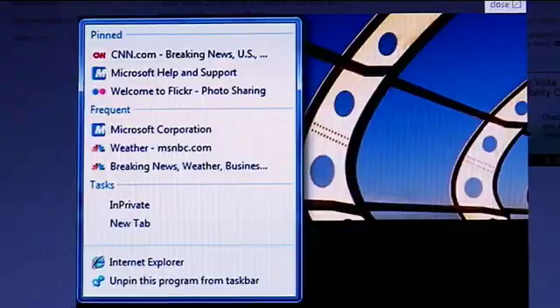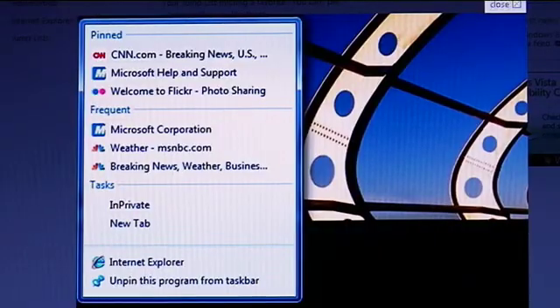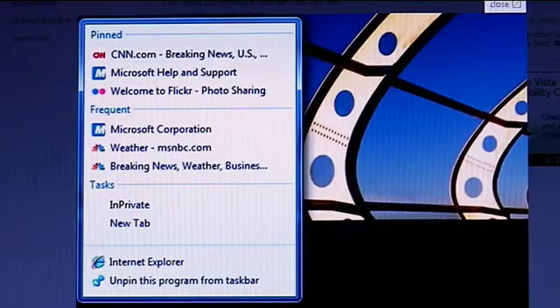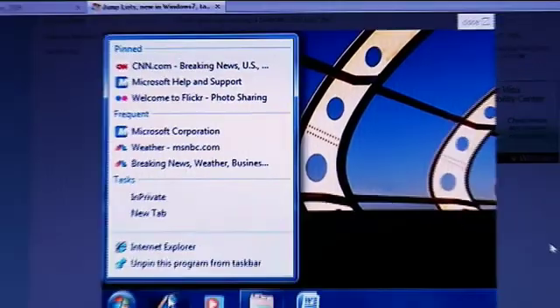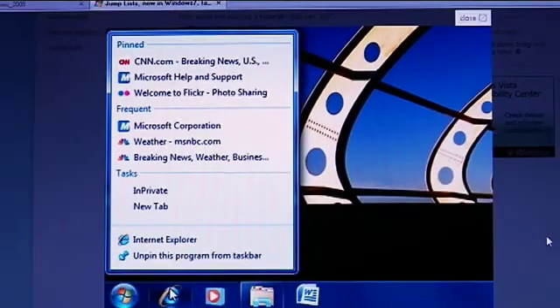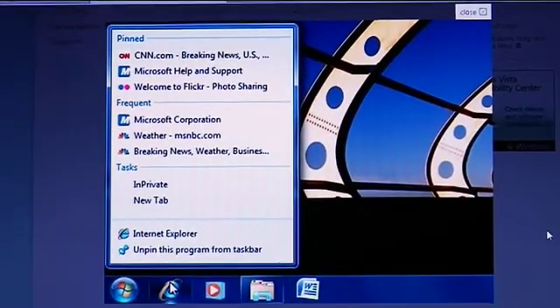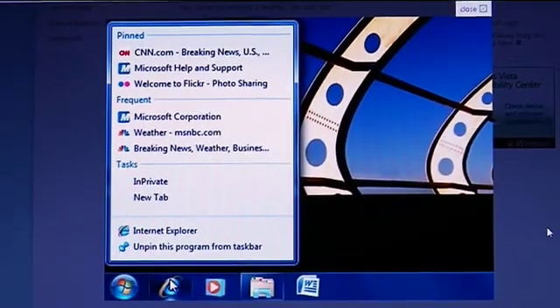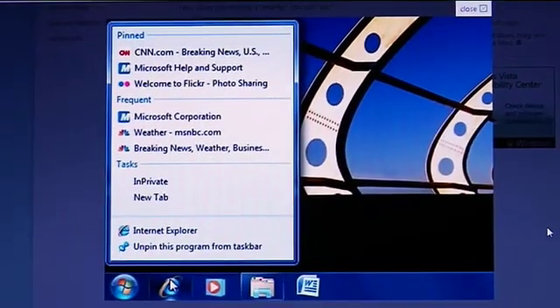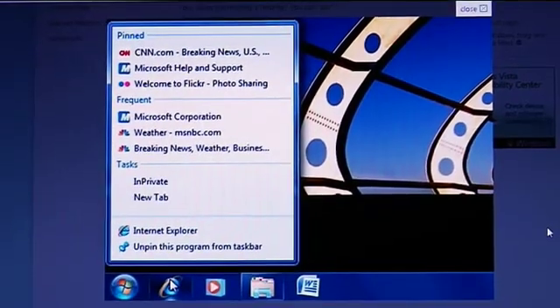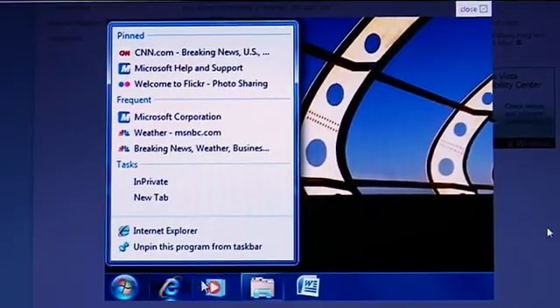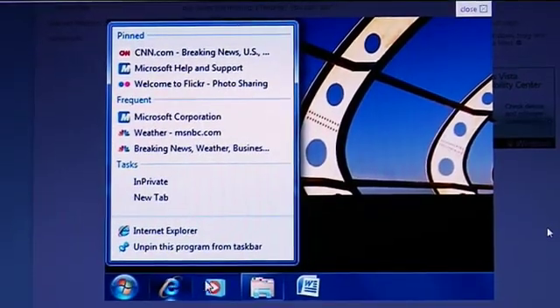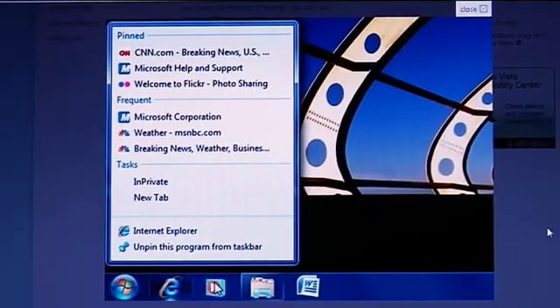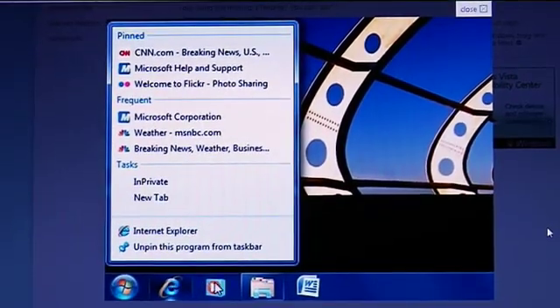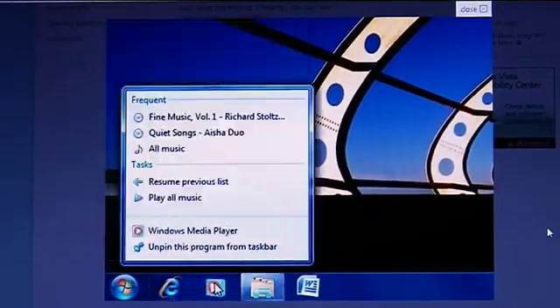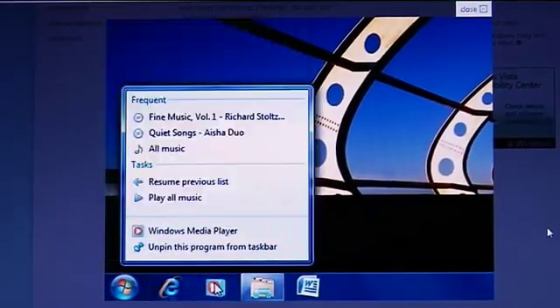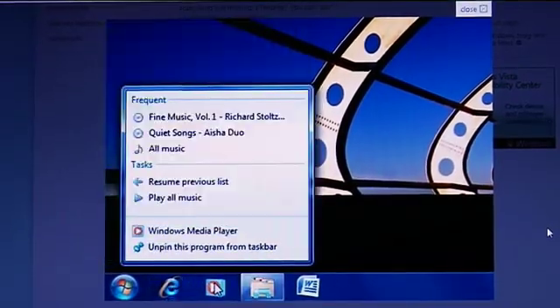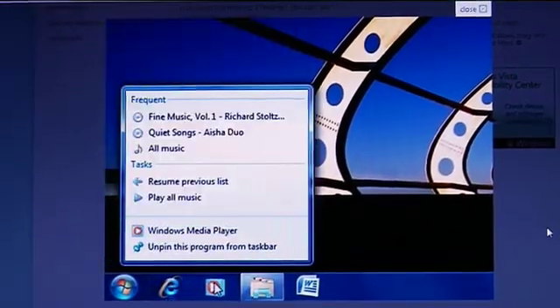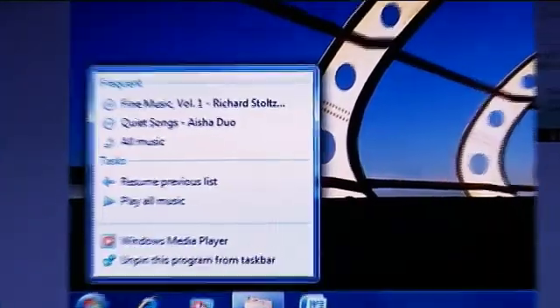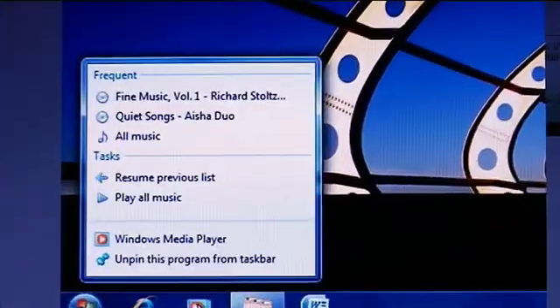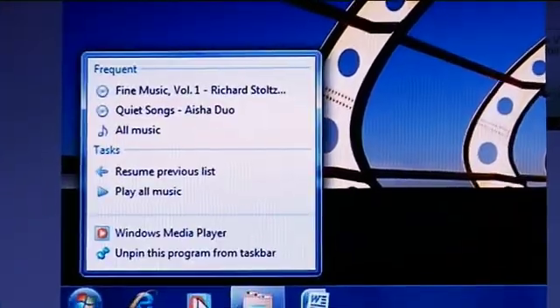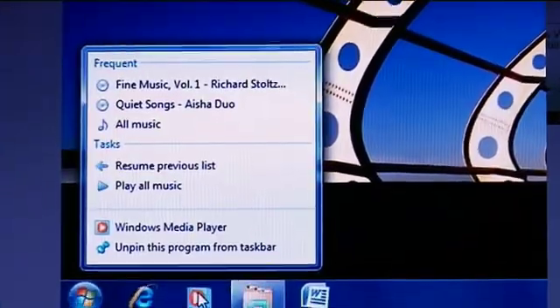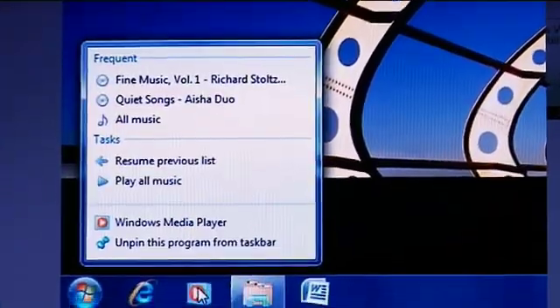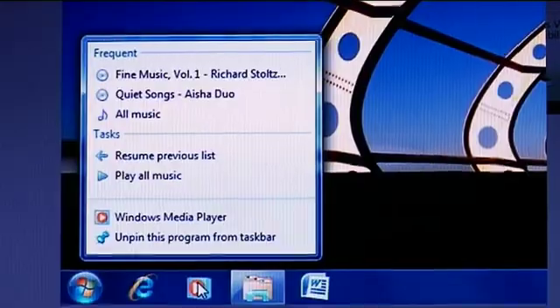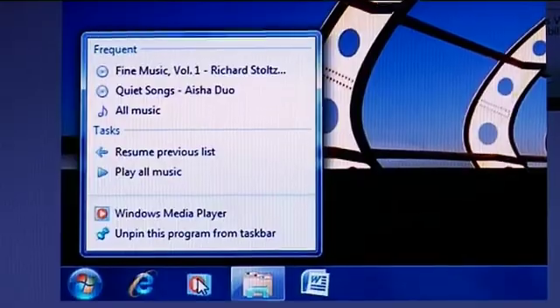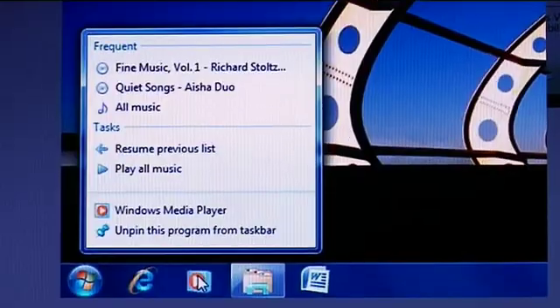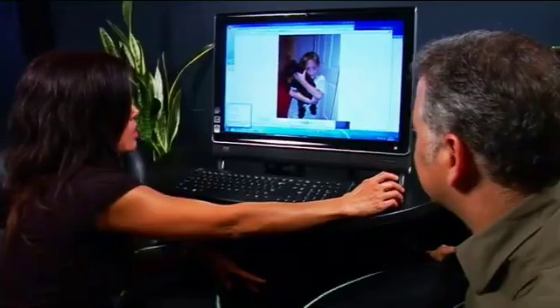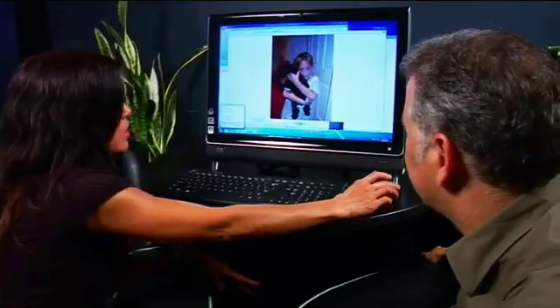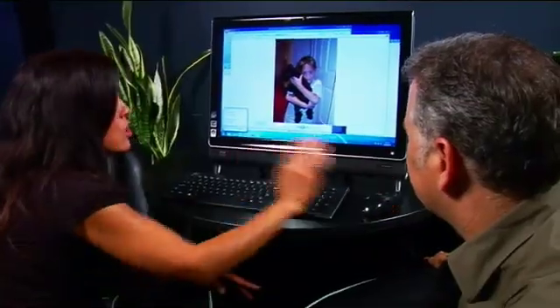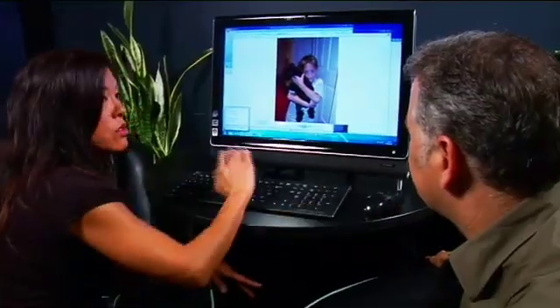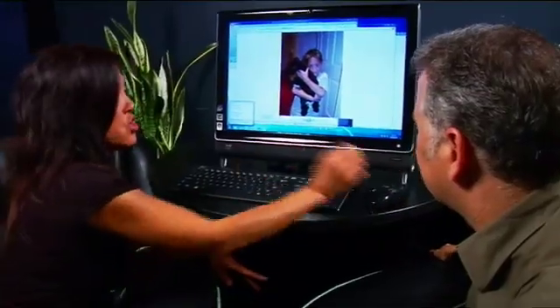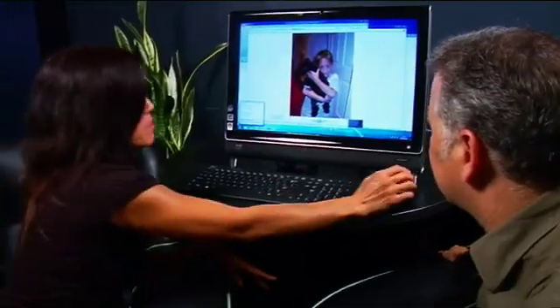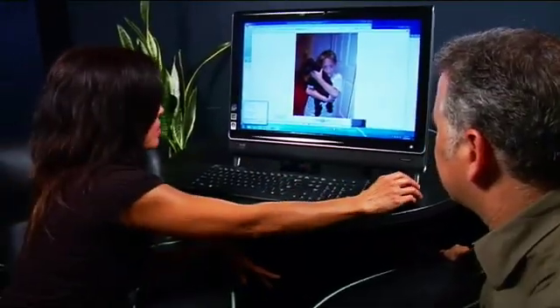Here's my media player, for example. So here's my recent list of music that I've played. So that's called a jump list.